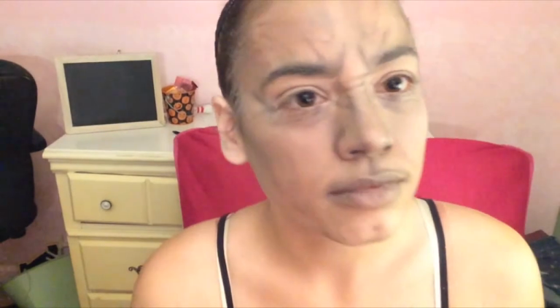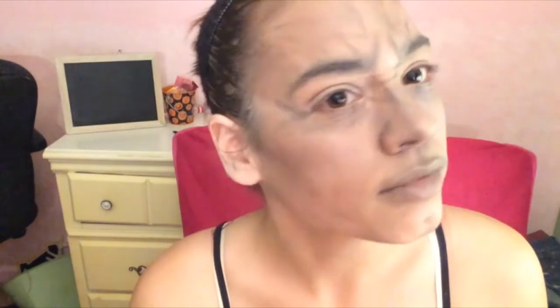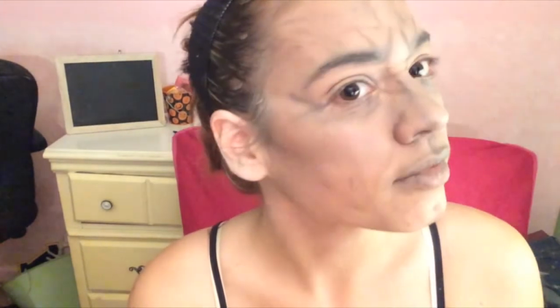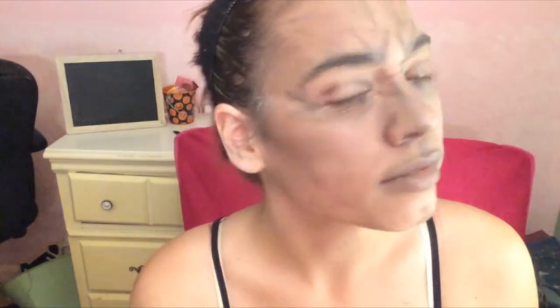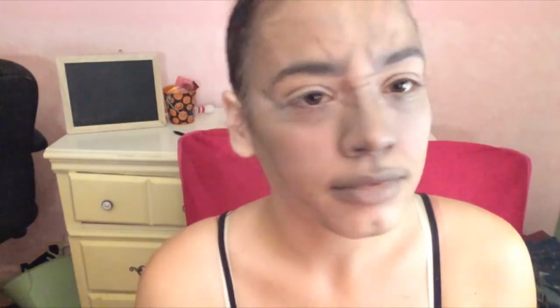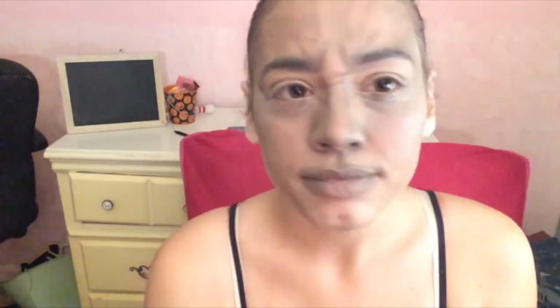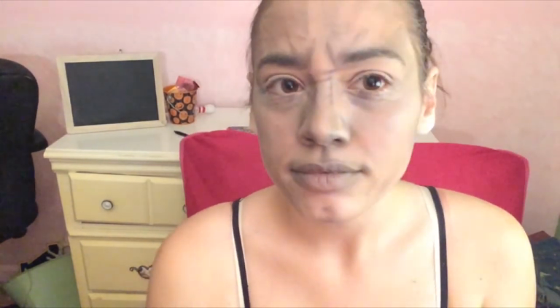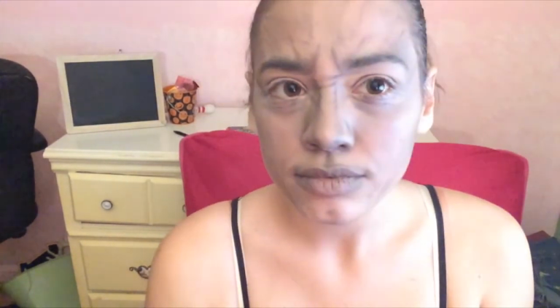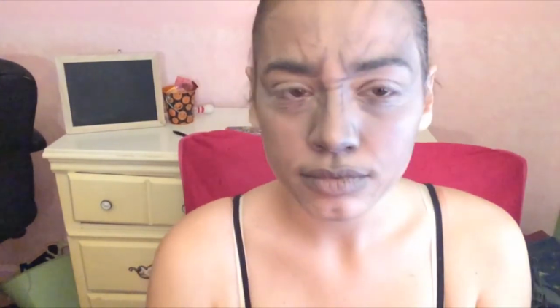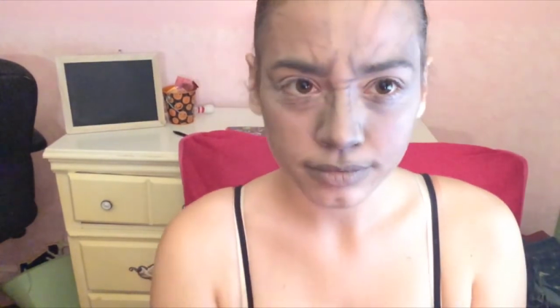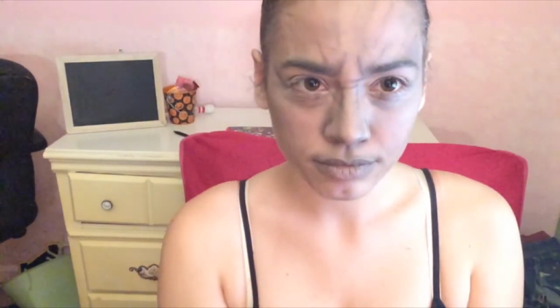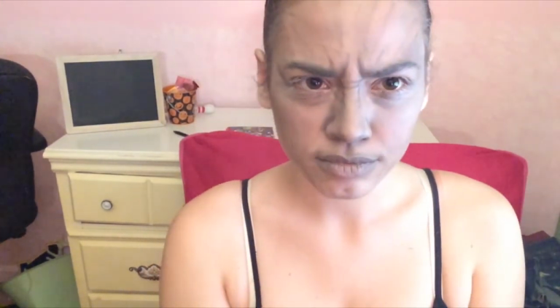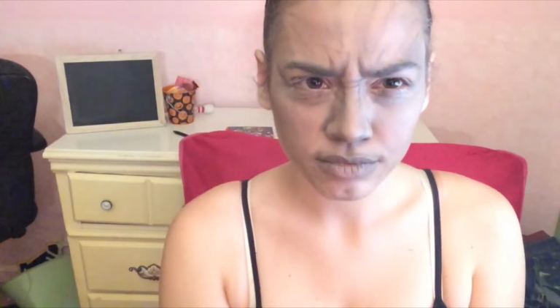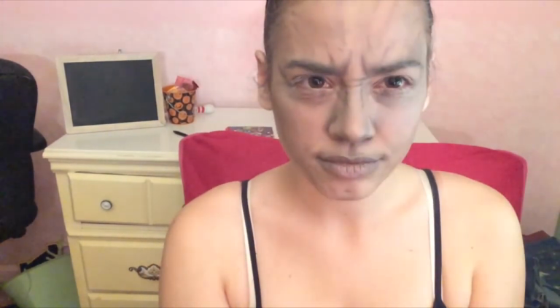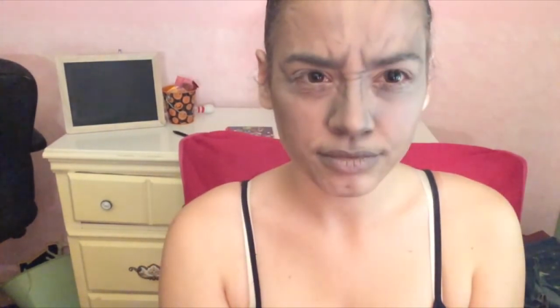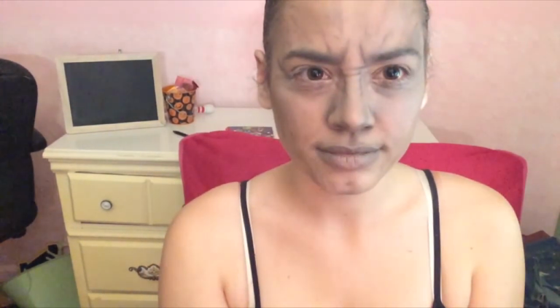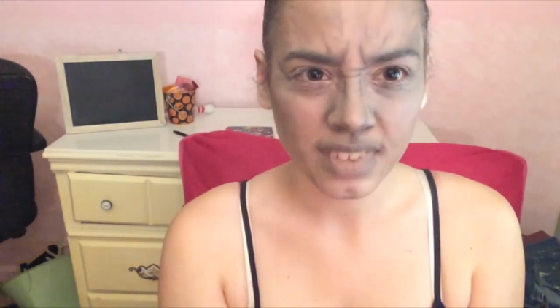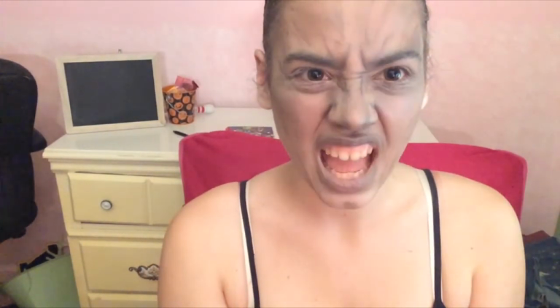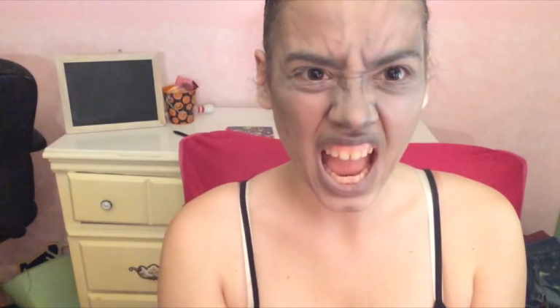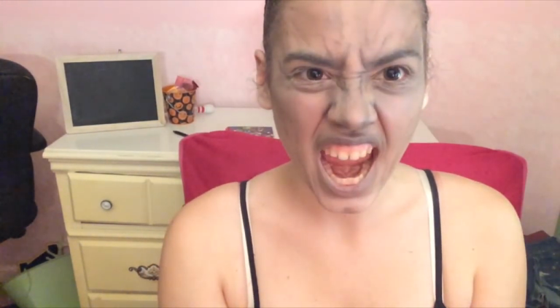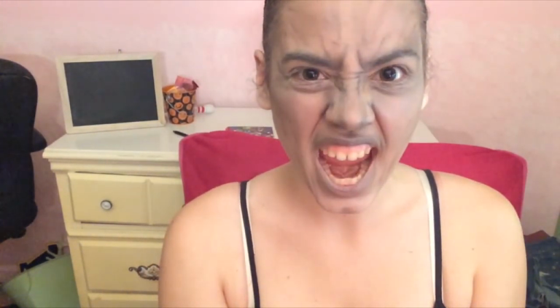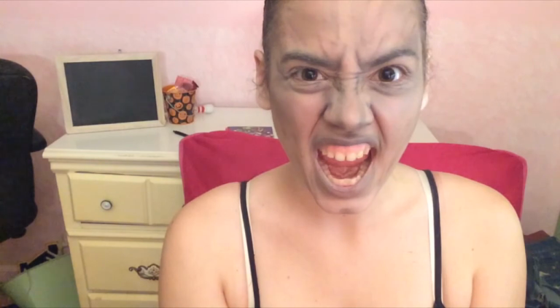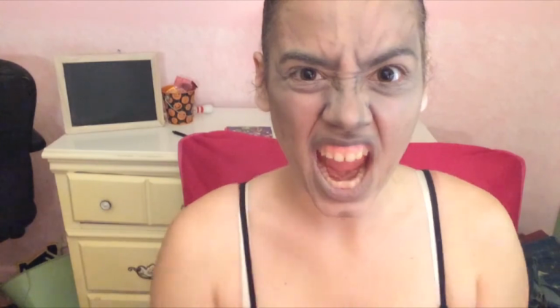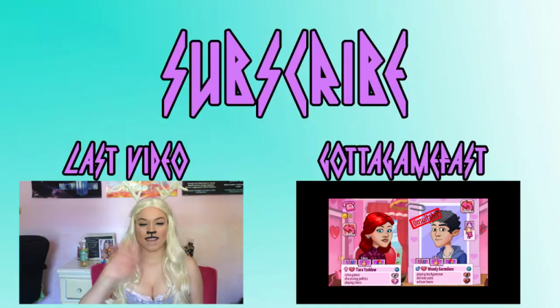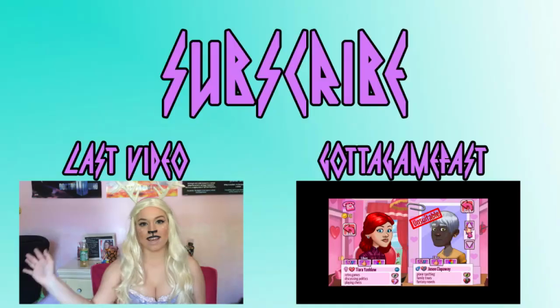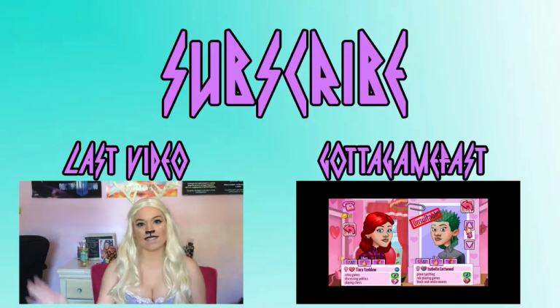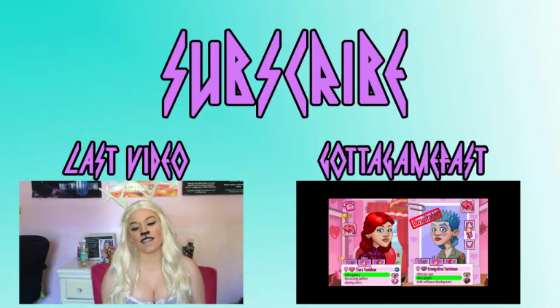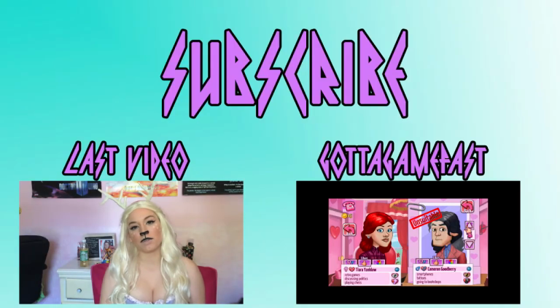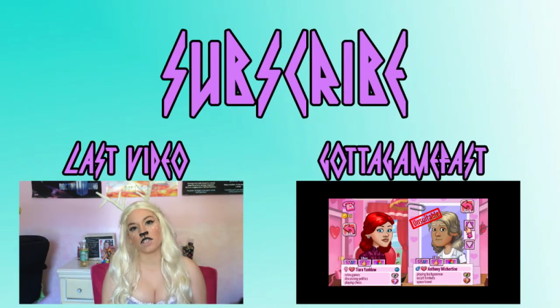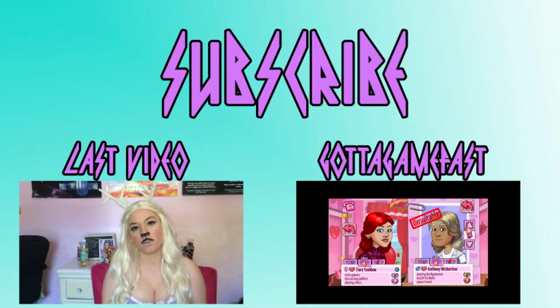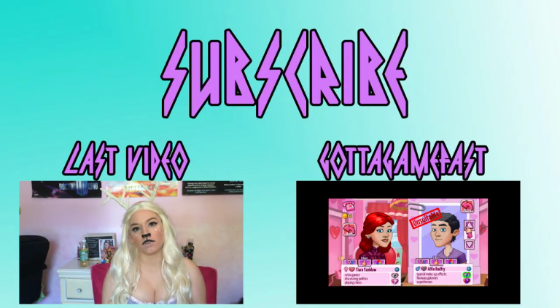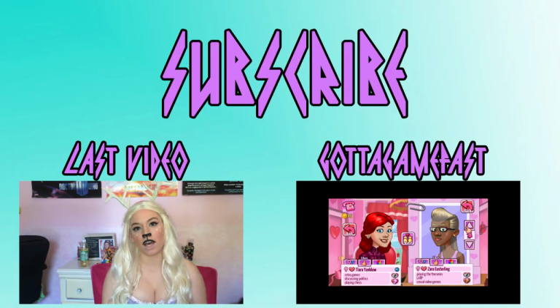Alright guys, thanks so much for watching. Don't forget to check out me and Abby's other channel, Gotta Game Fast. And yeah, I'll talk to you guys soon. Bye!